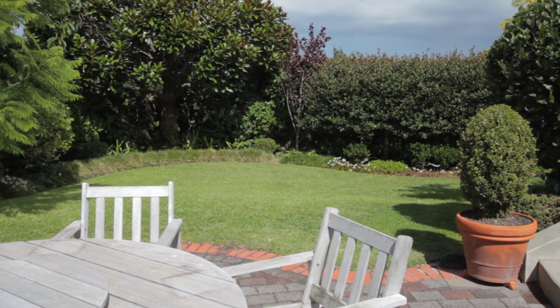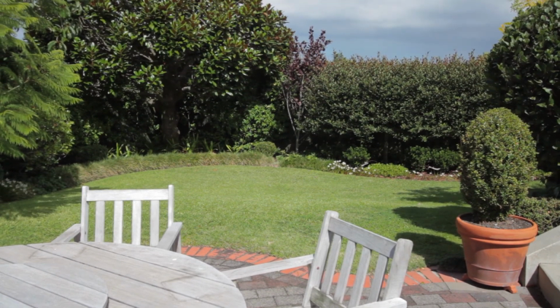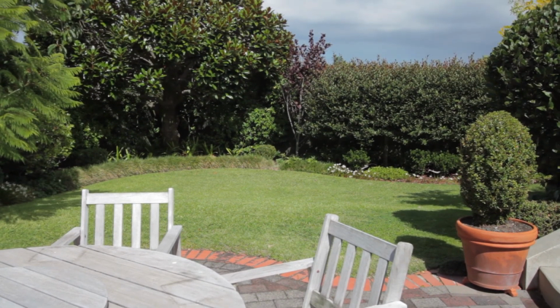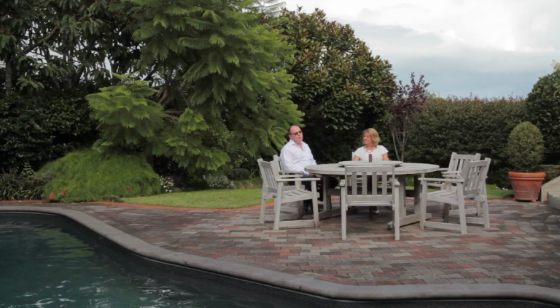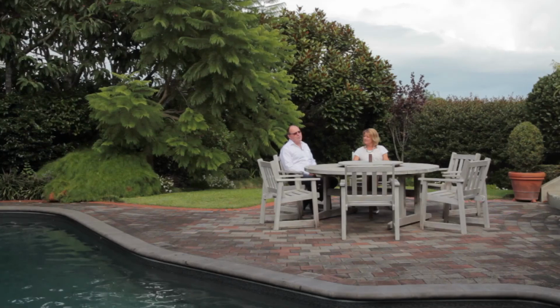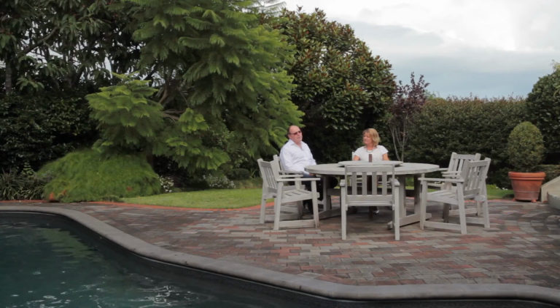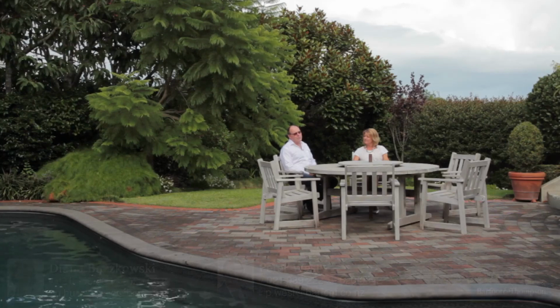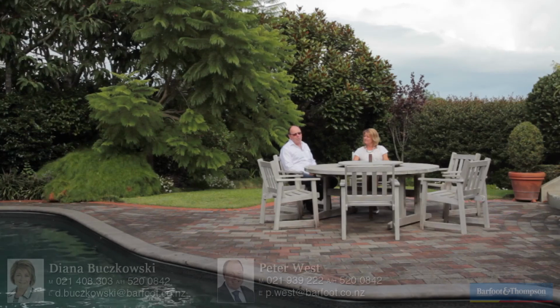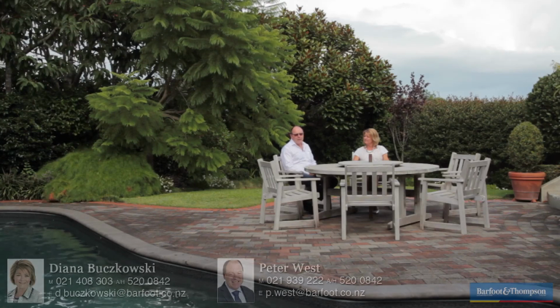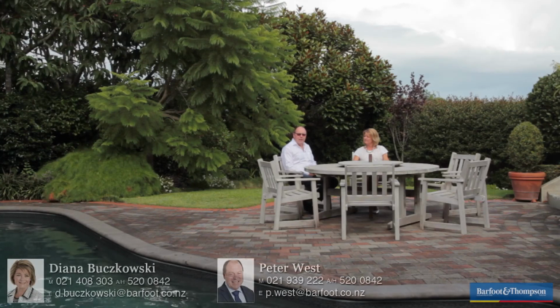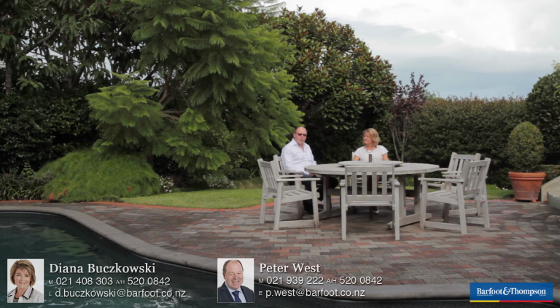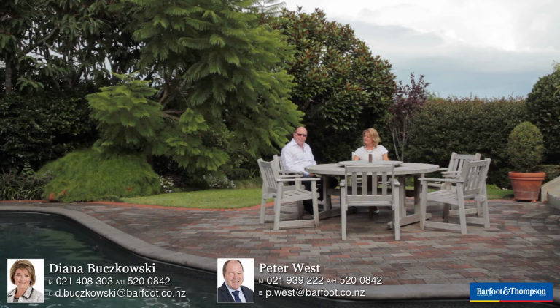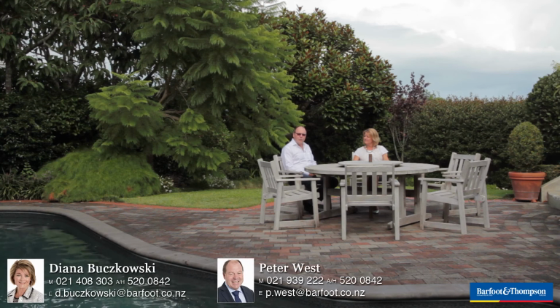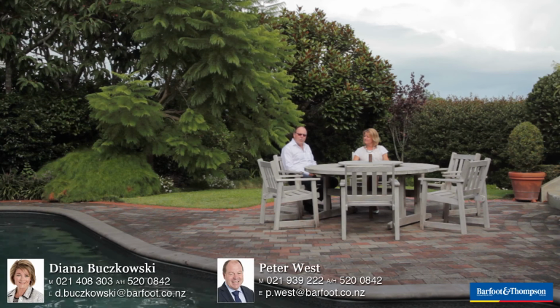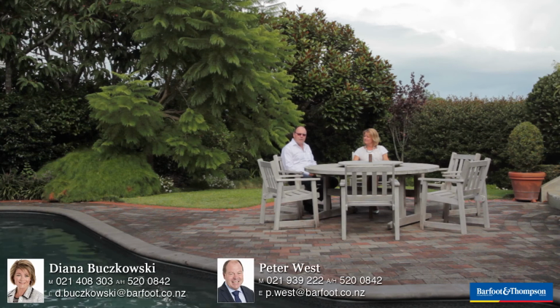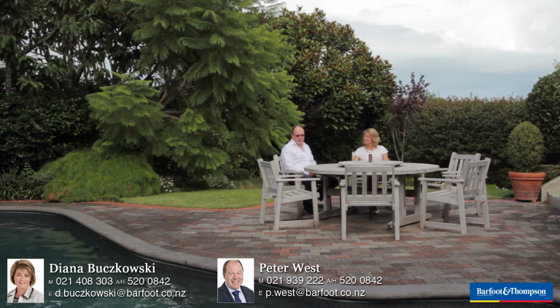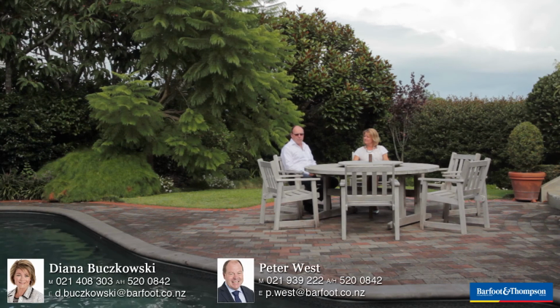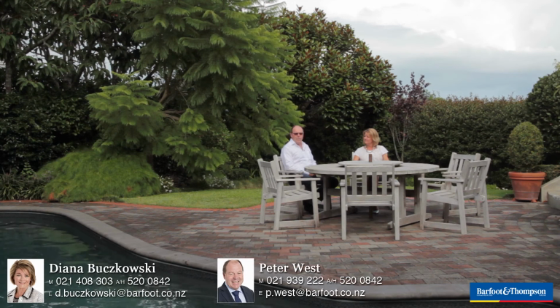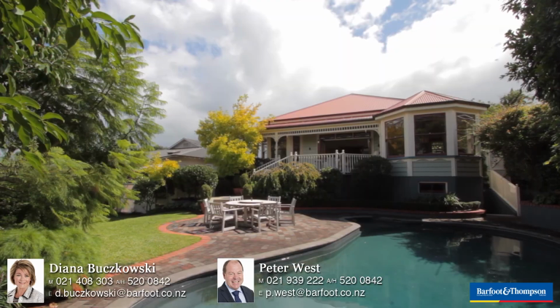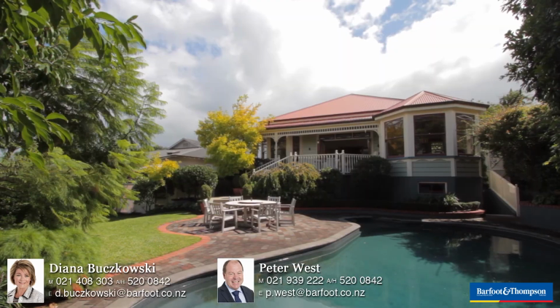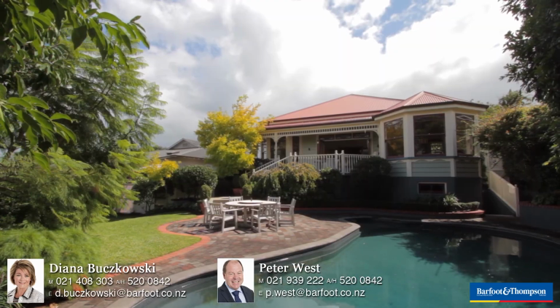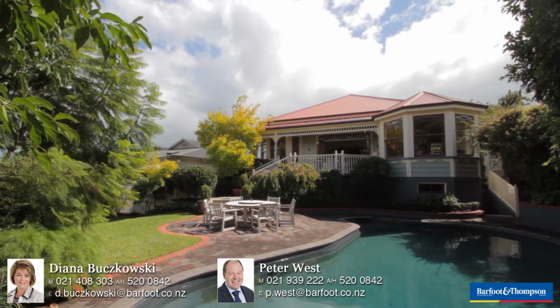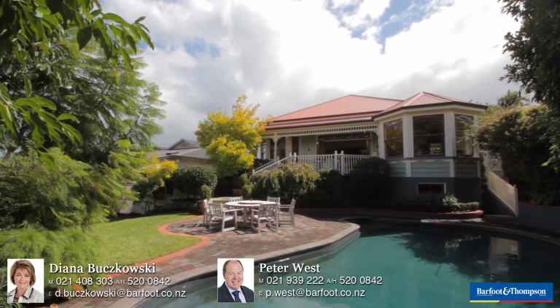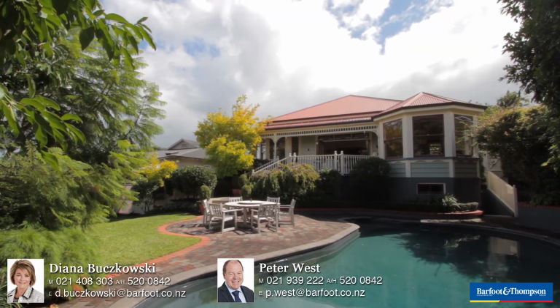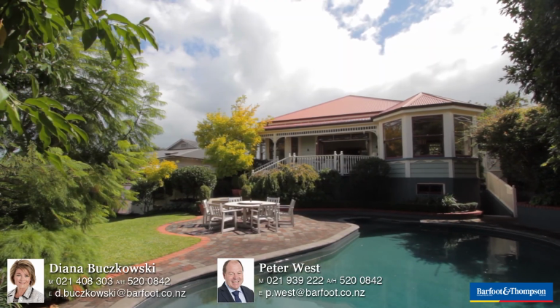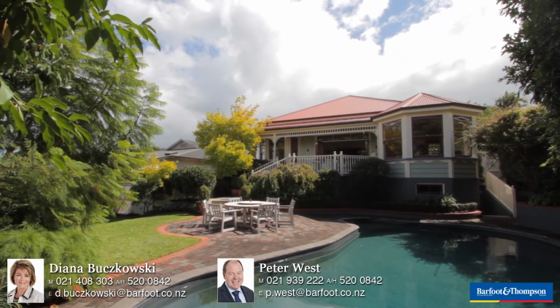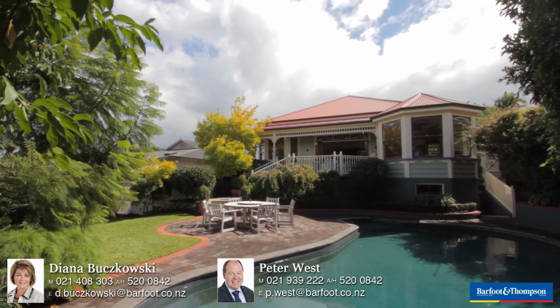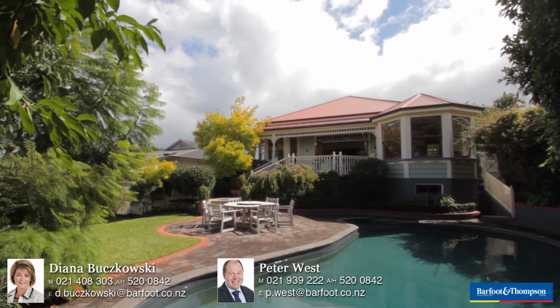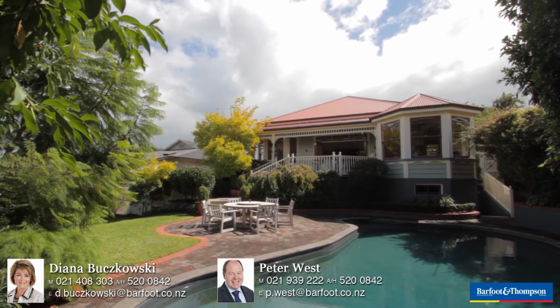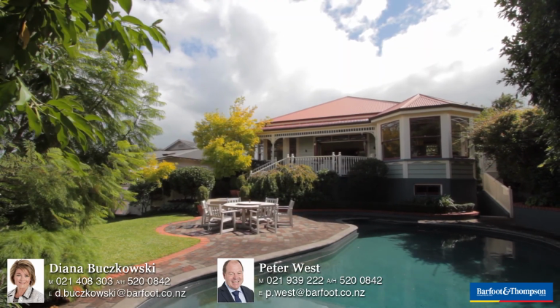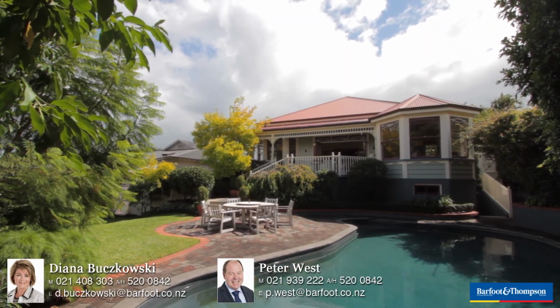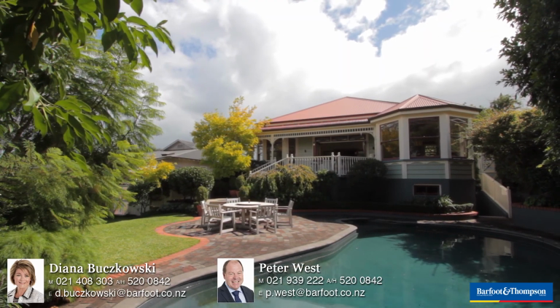So if you want to view this fabulous property, then you'll have to call us and make an appointment. We'd love to show you through. Absolutely.